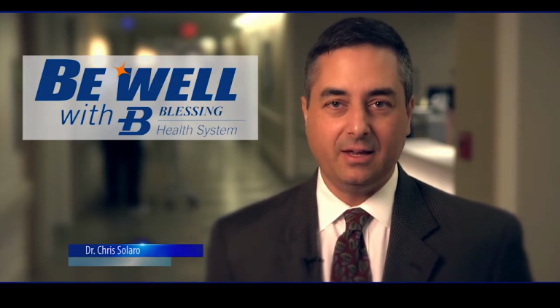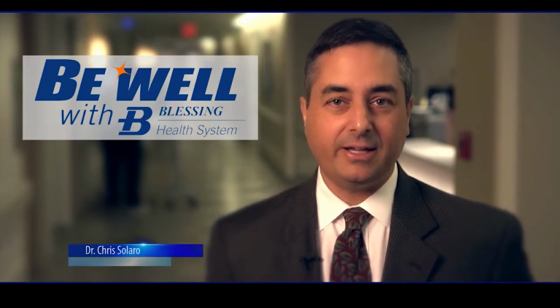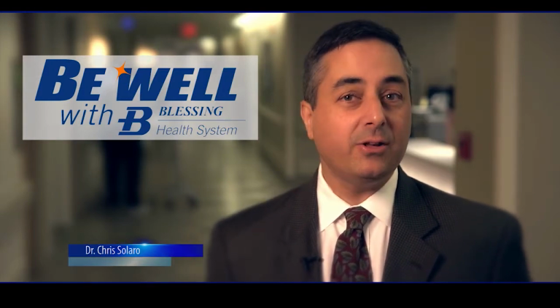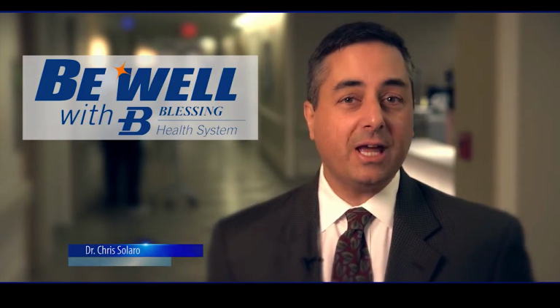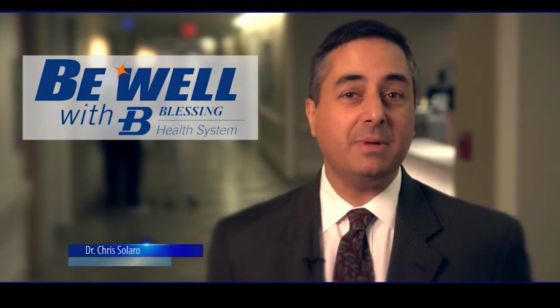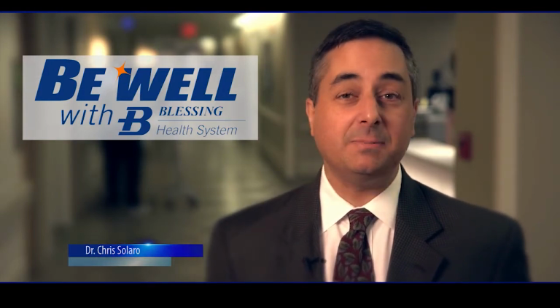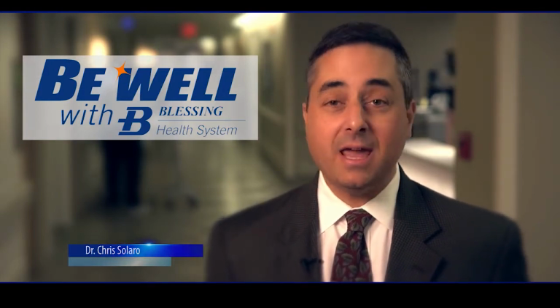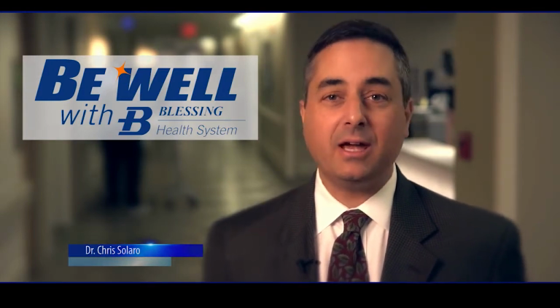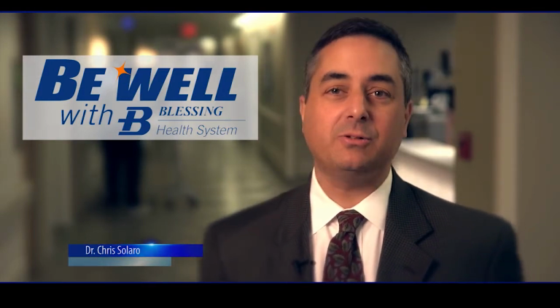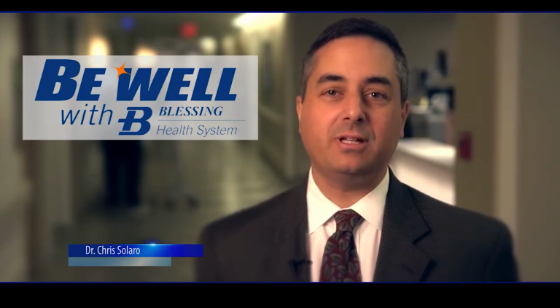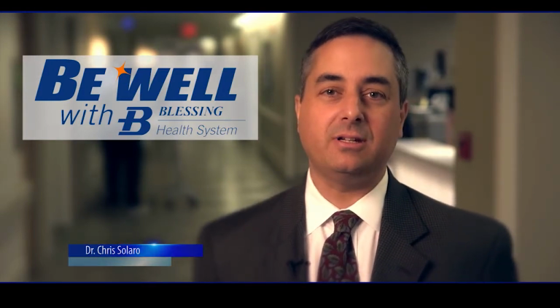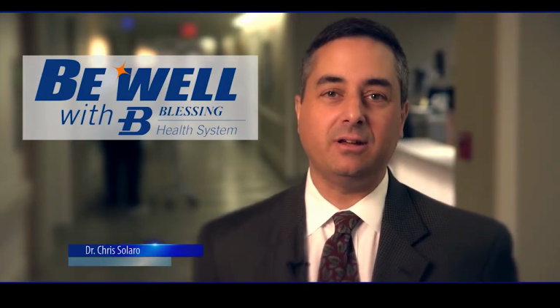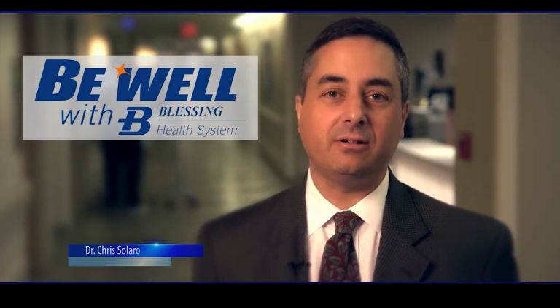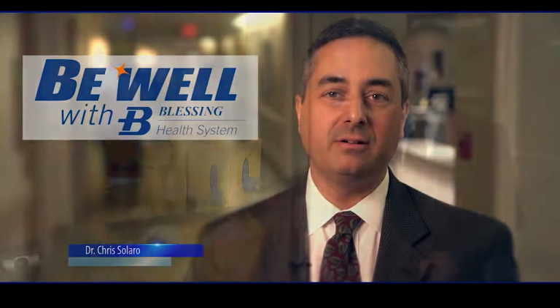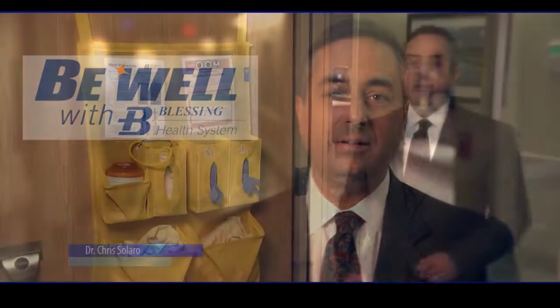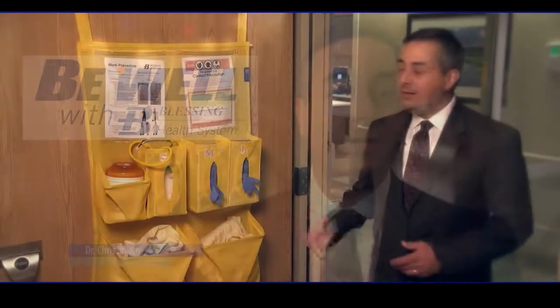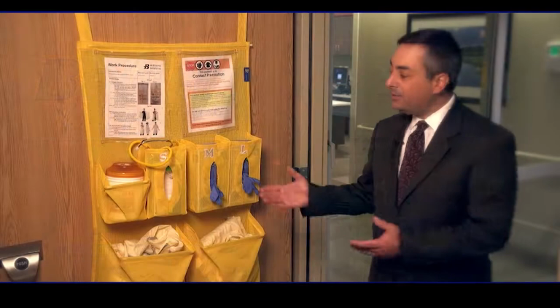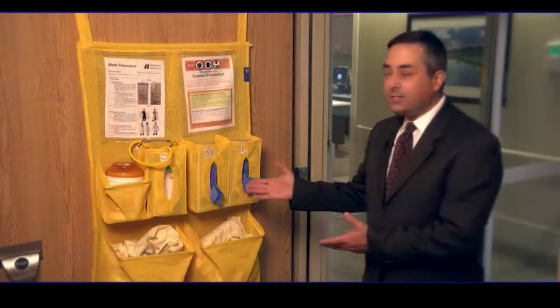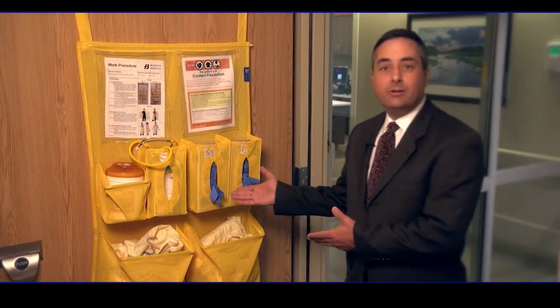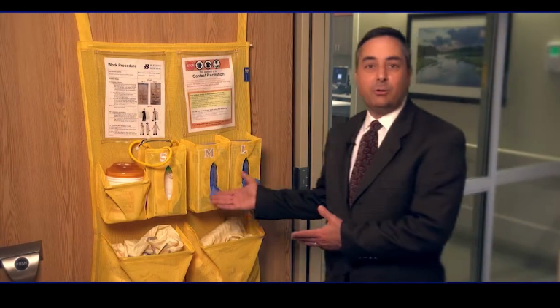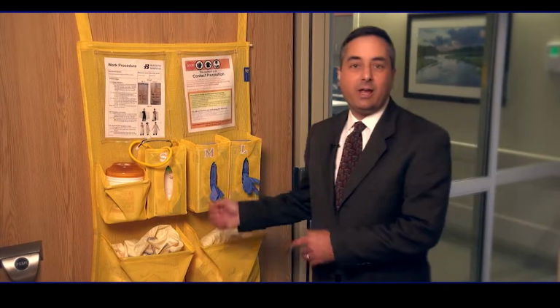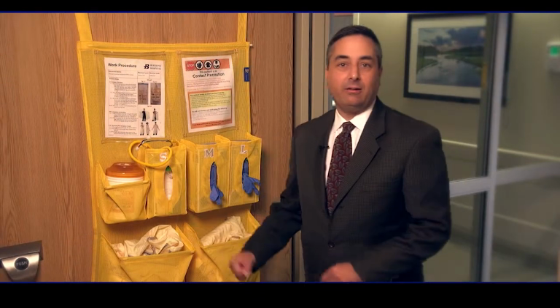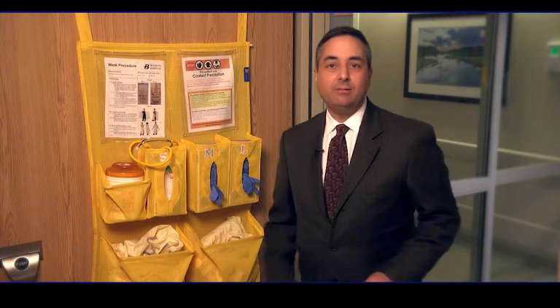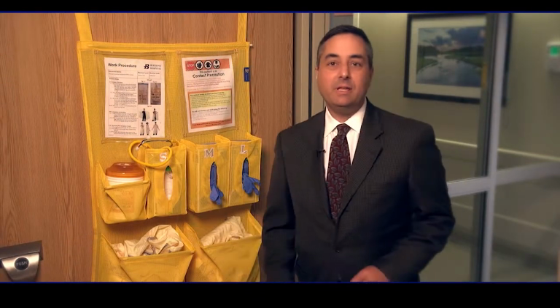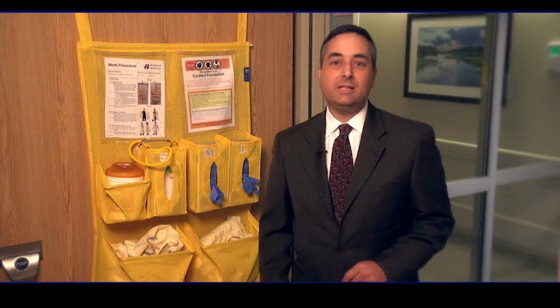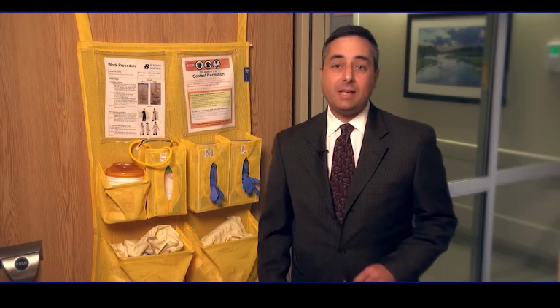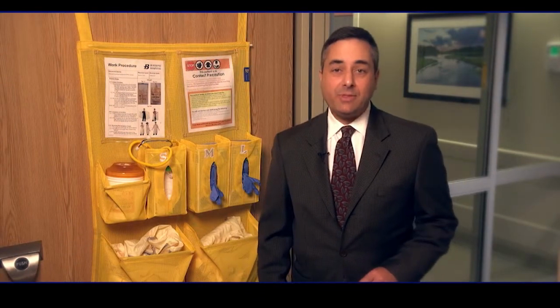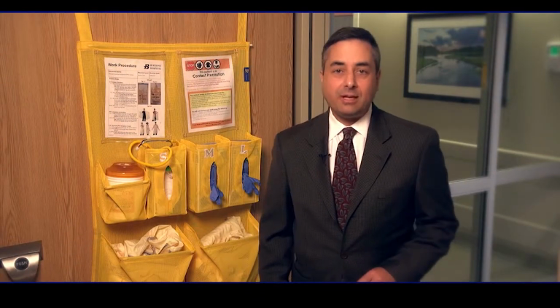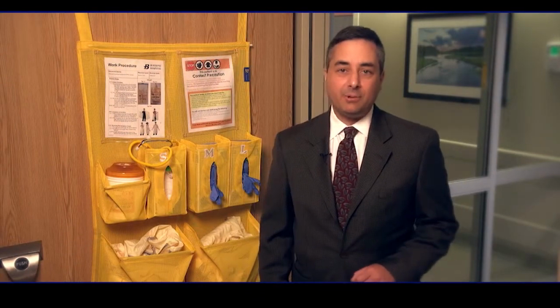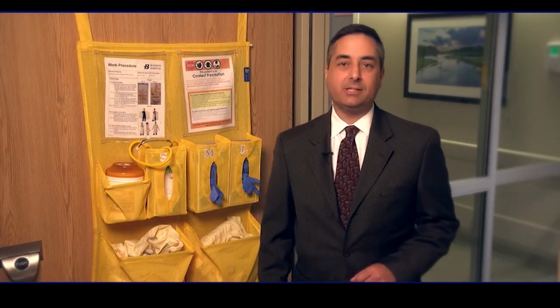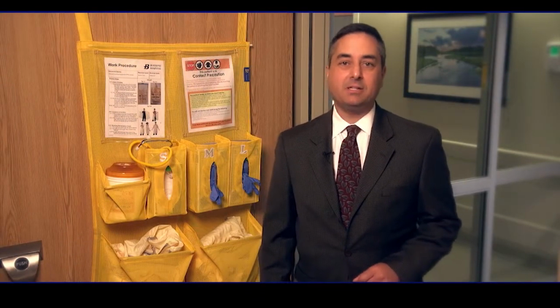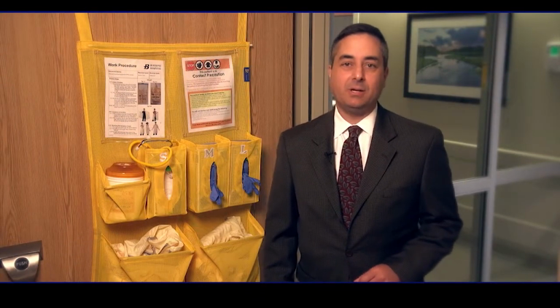A yellow sign means pay extra attention here. This yellow door hanger means the same thing at Blessing Hospital.